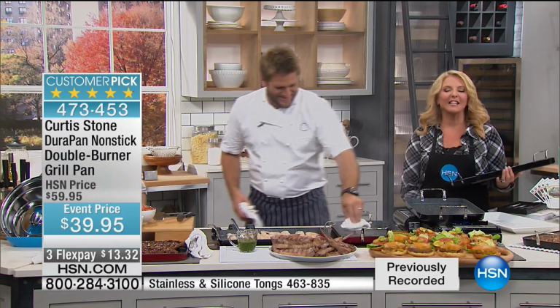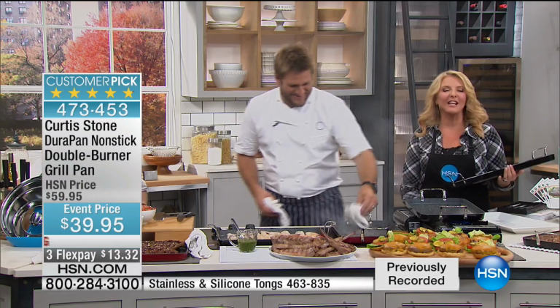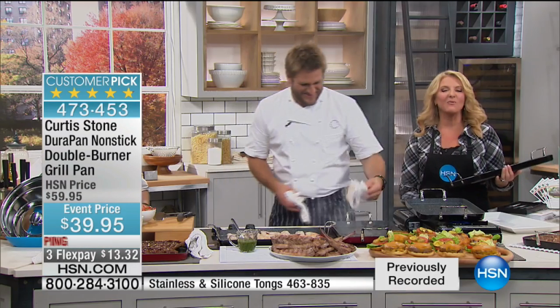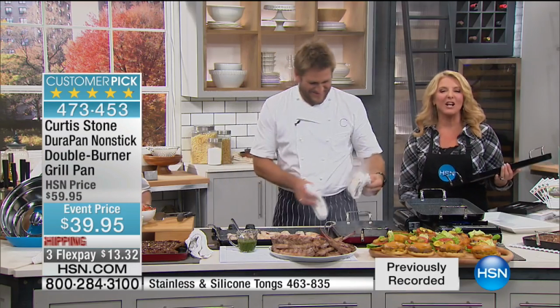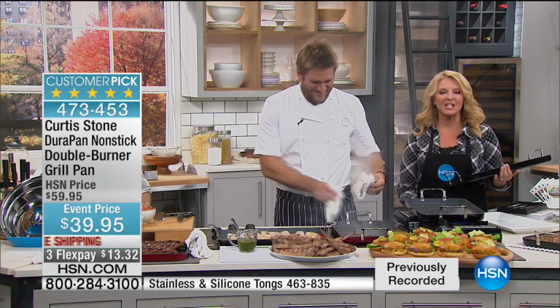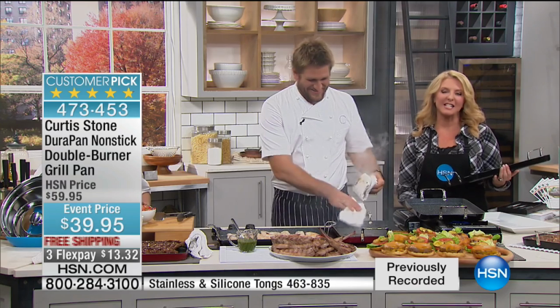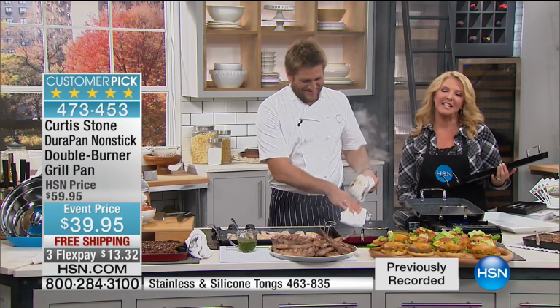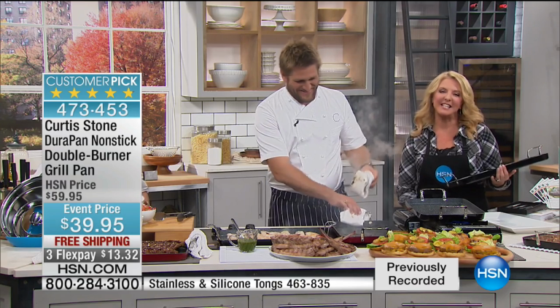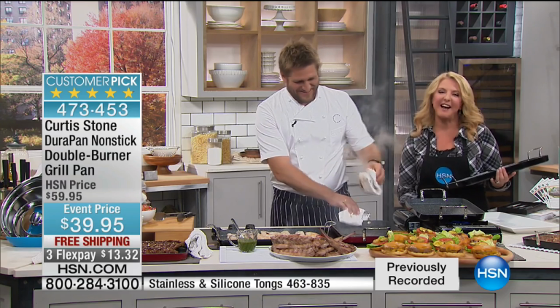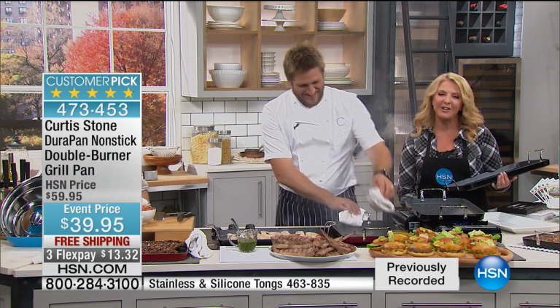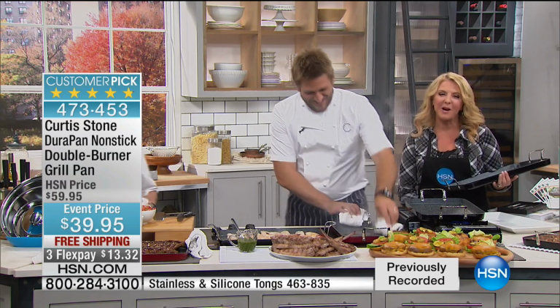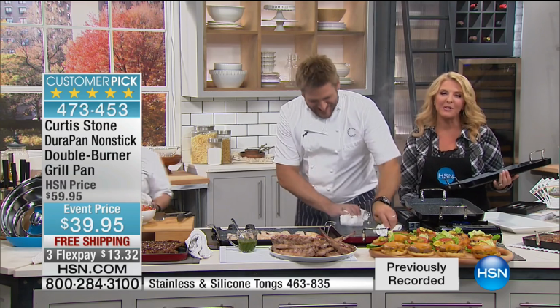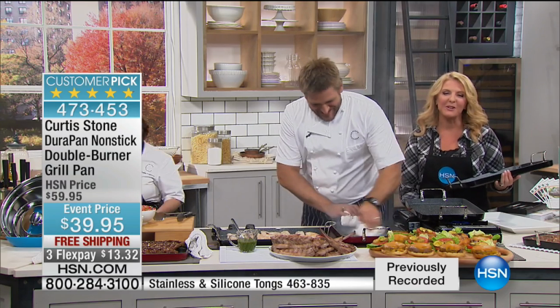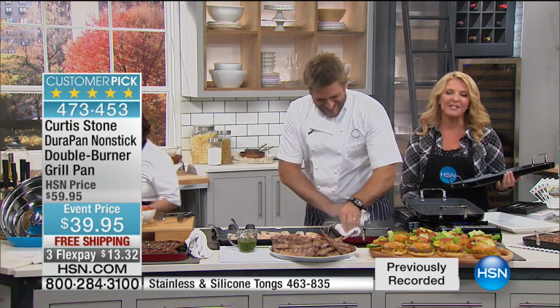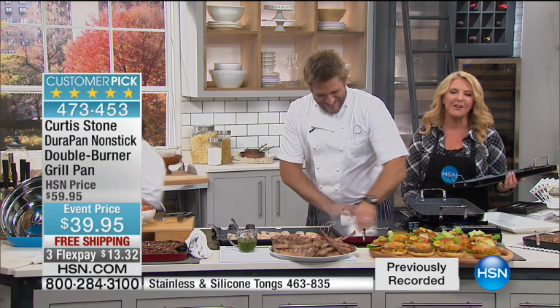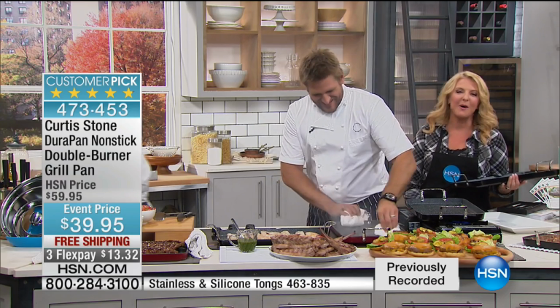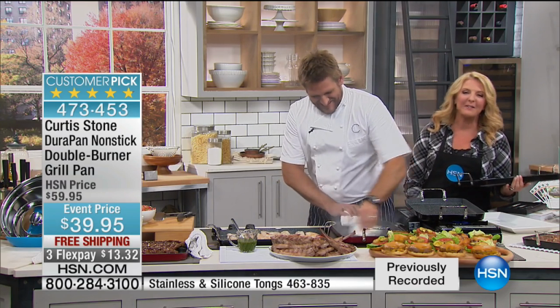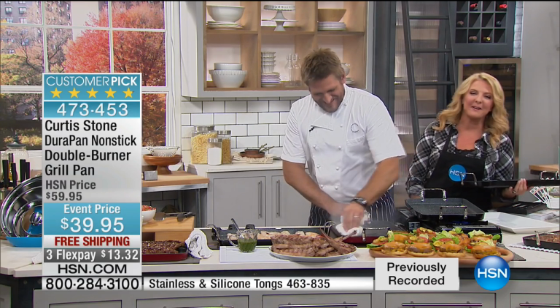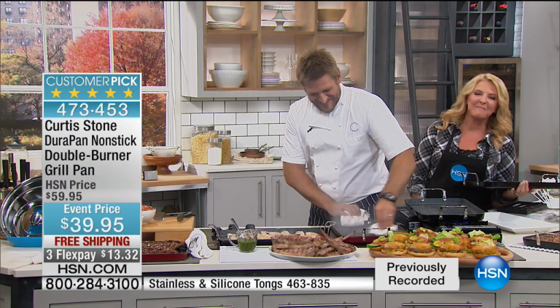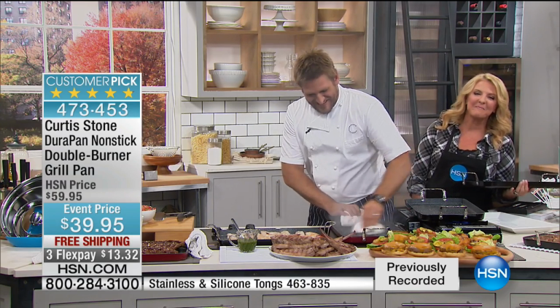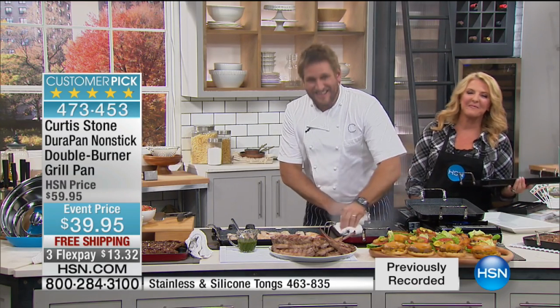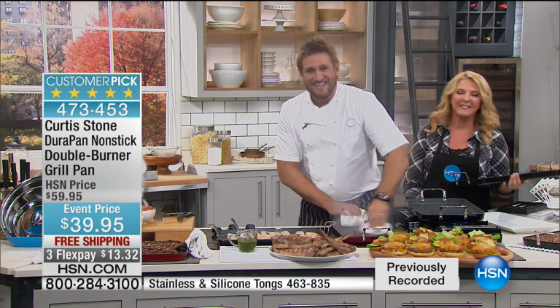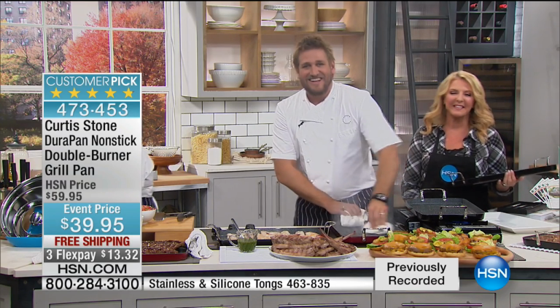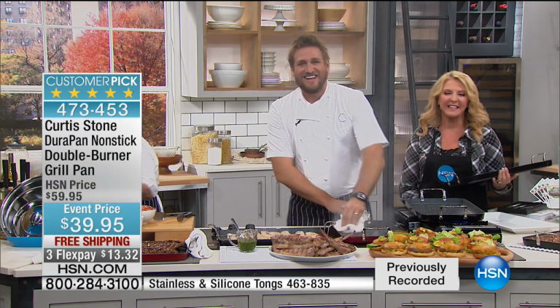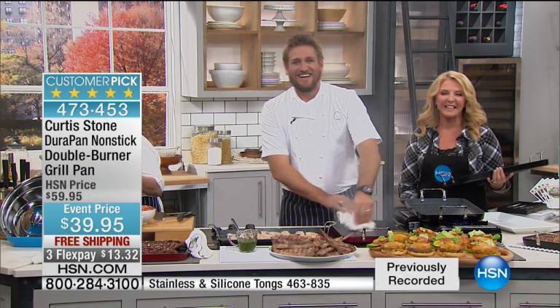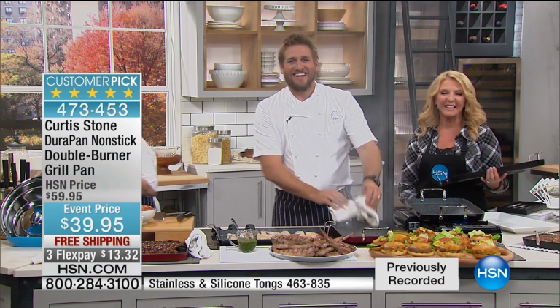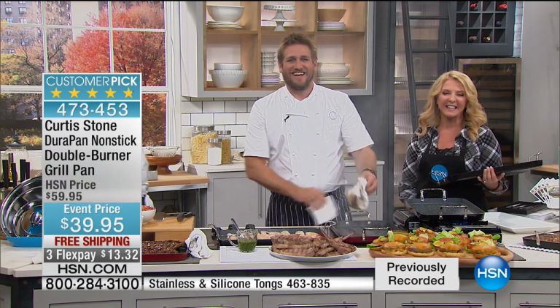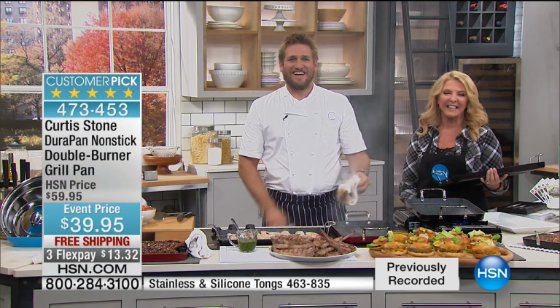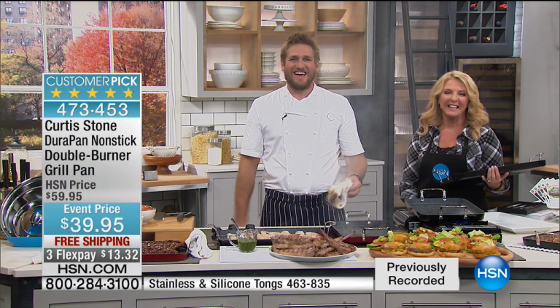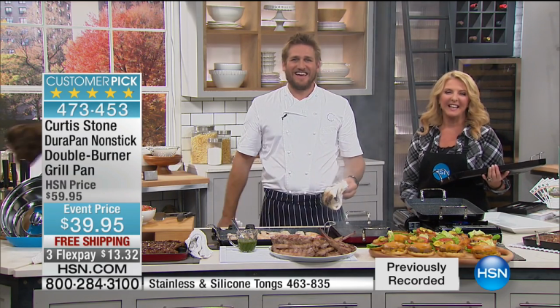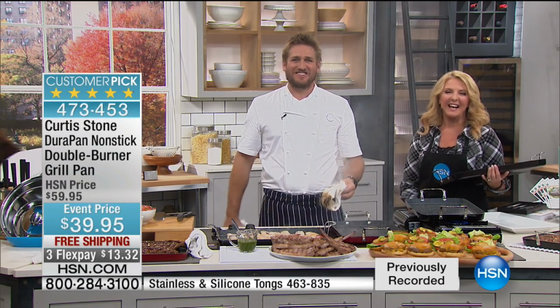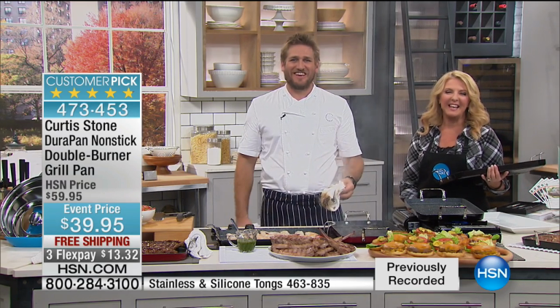Angelina in Washington D.C., you're on with Curtis Stone. Welcome.